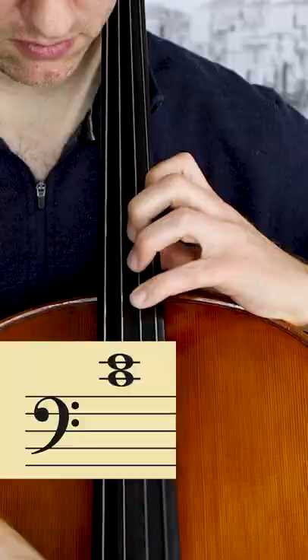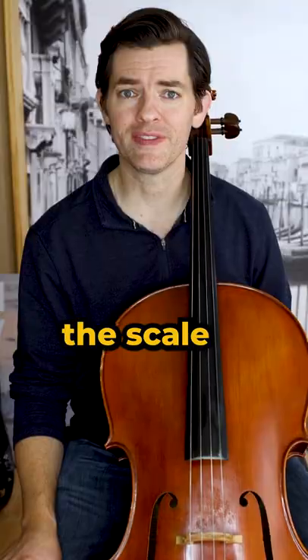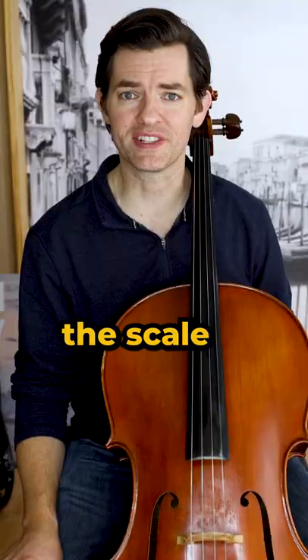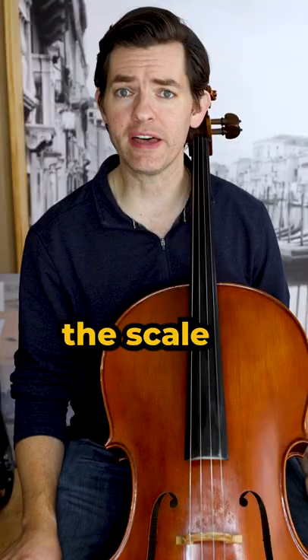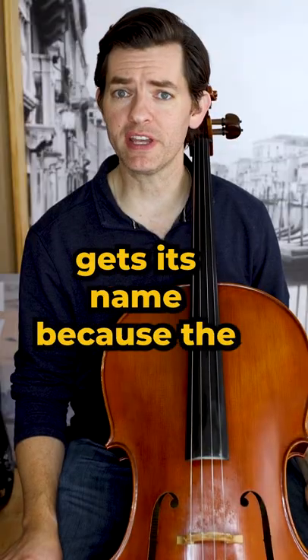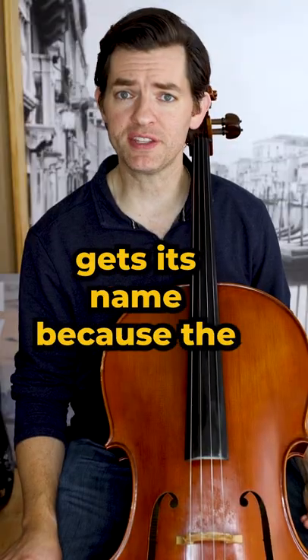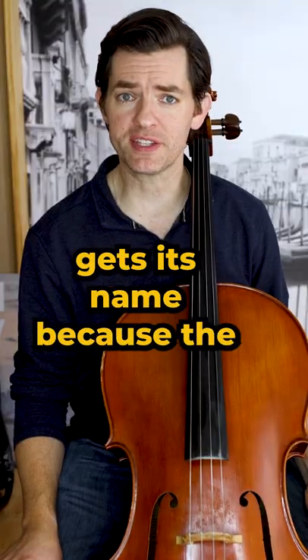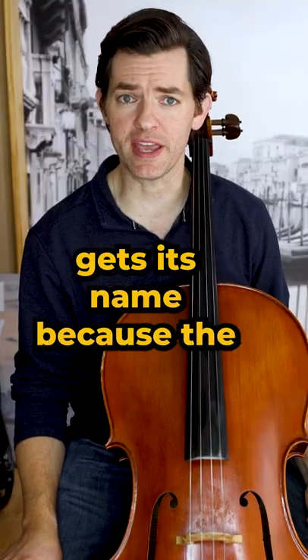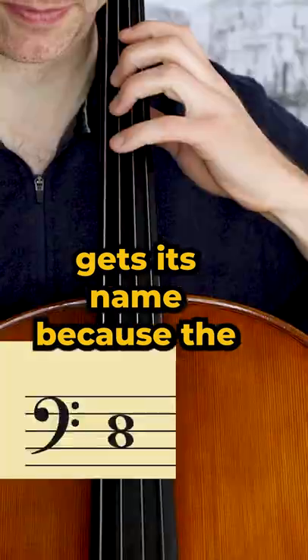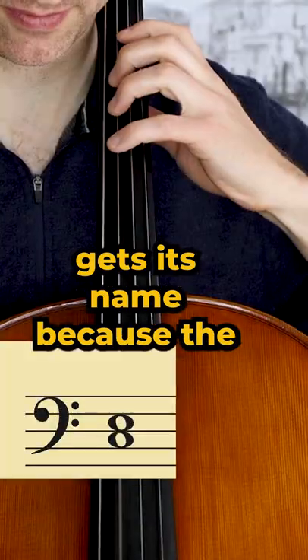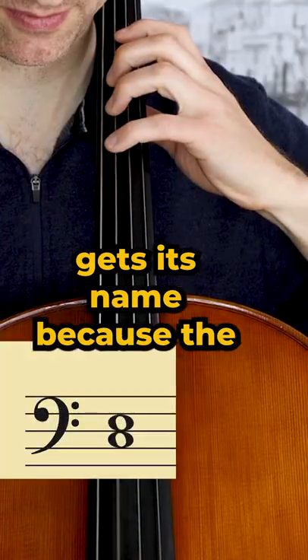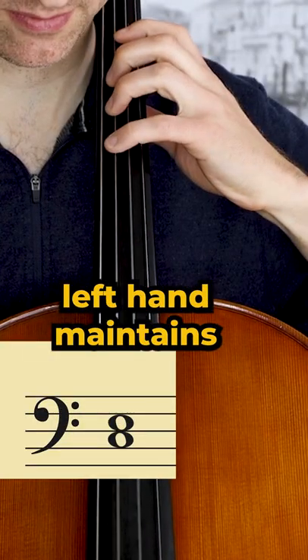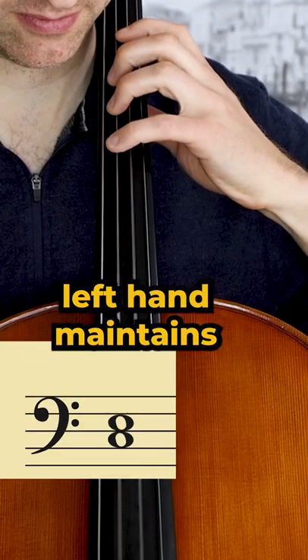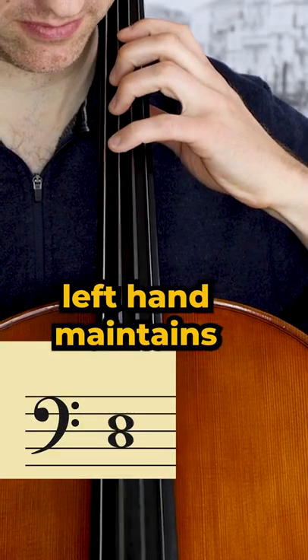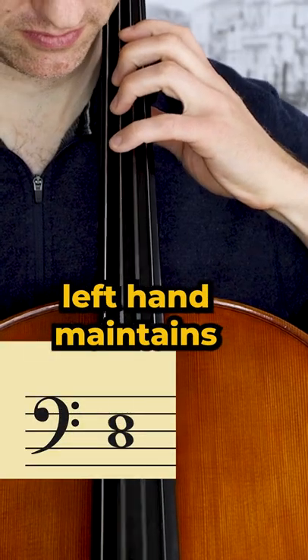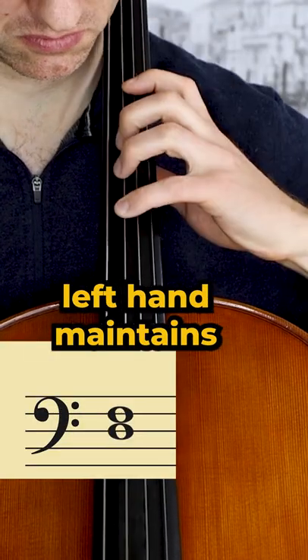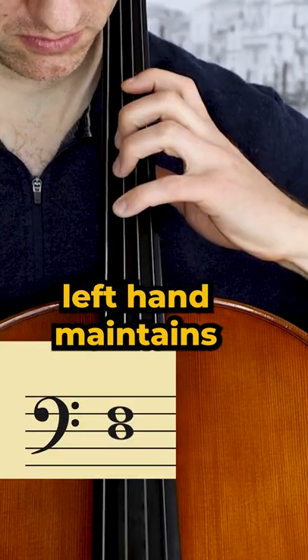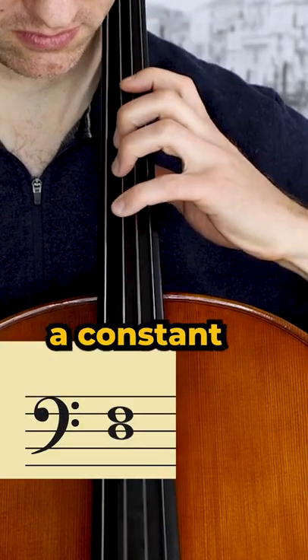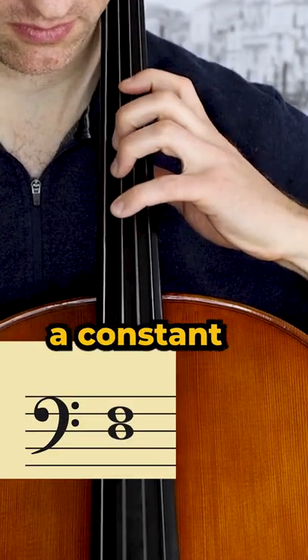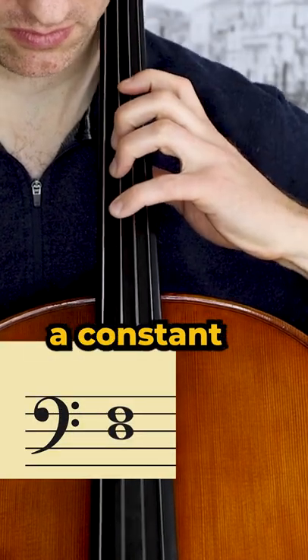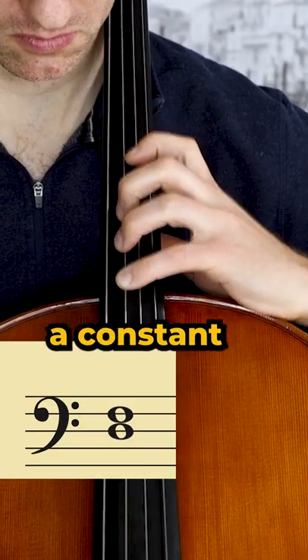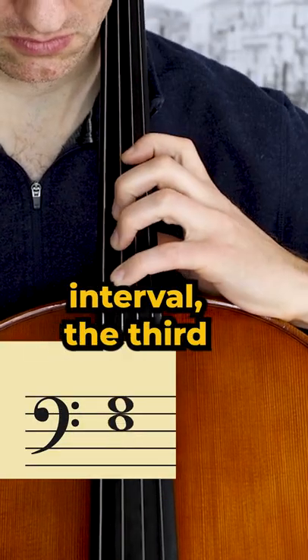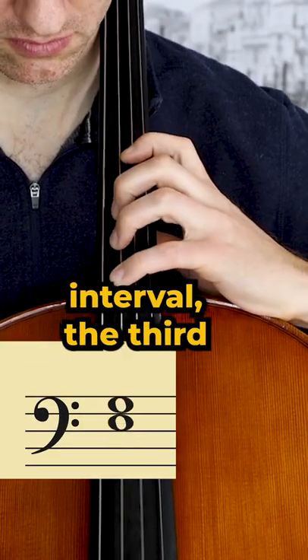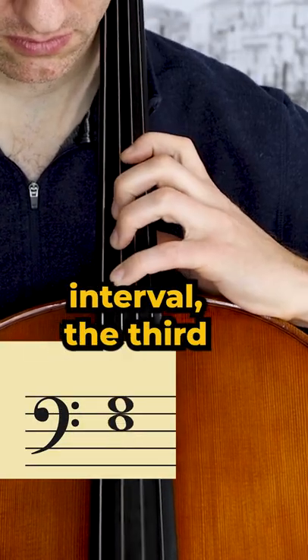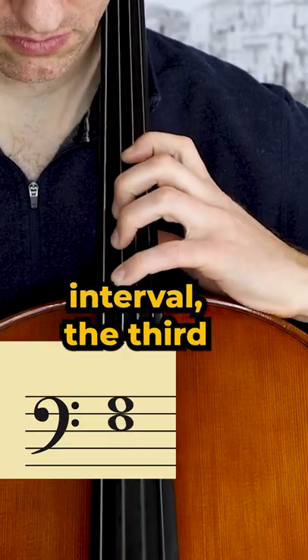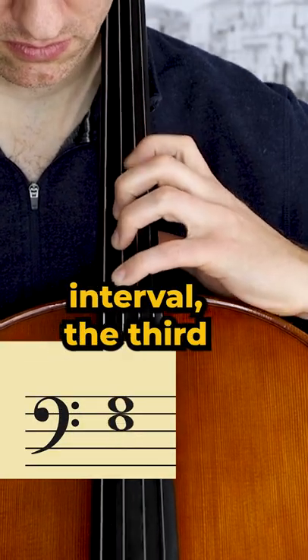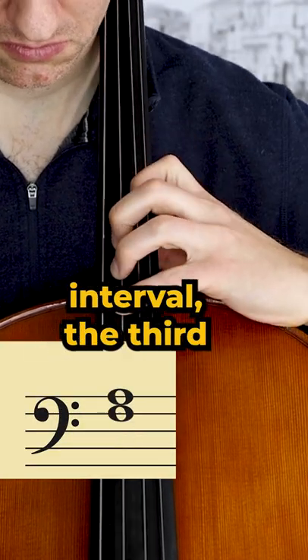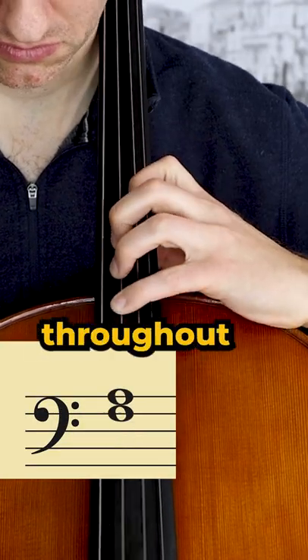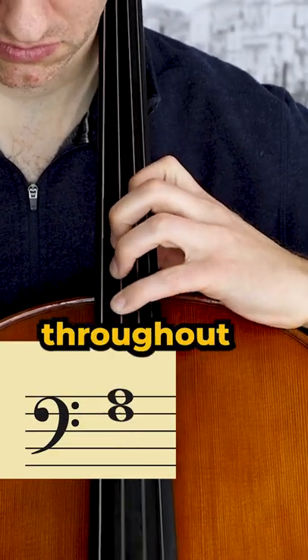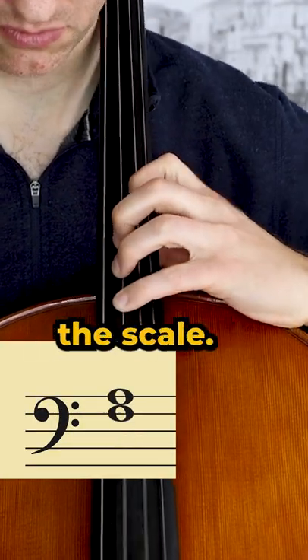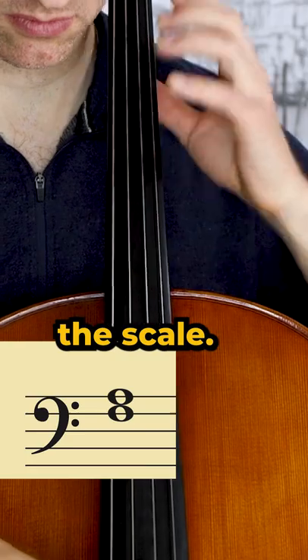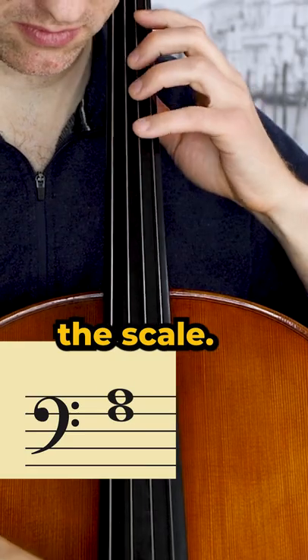The scale gets its name because the left hand maintains a constant interval, the third, throughout the scale.